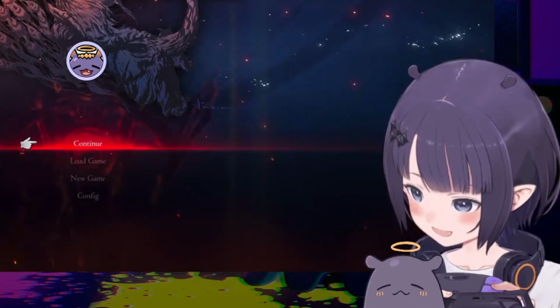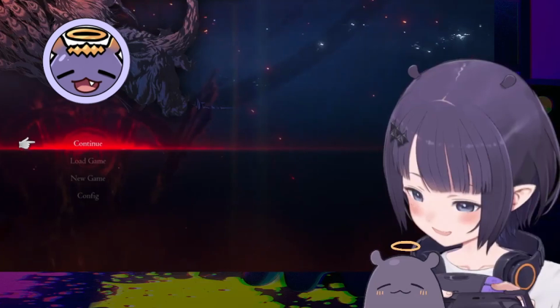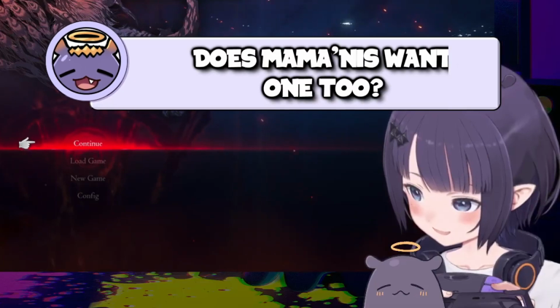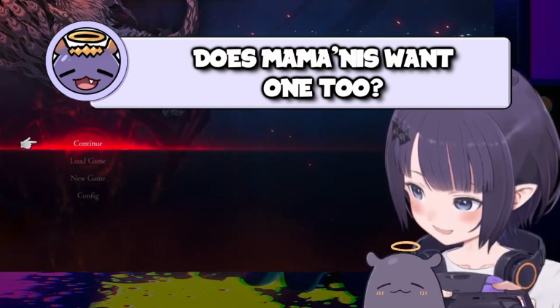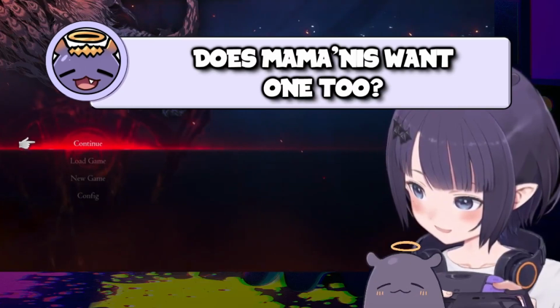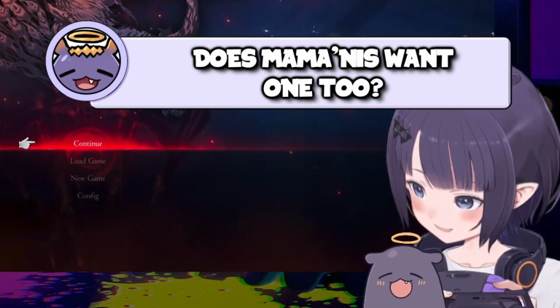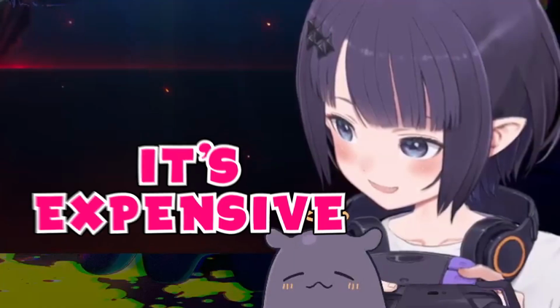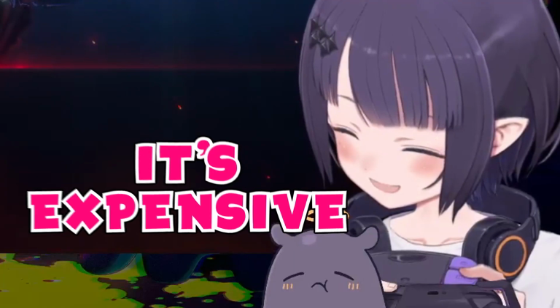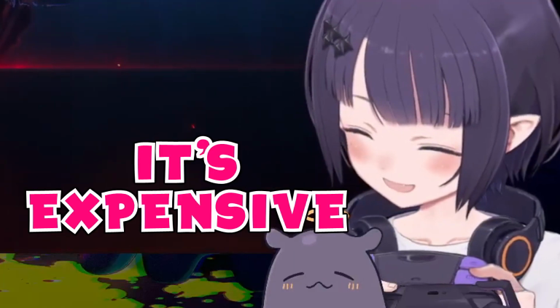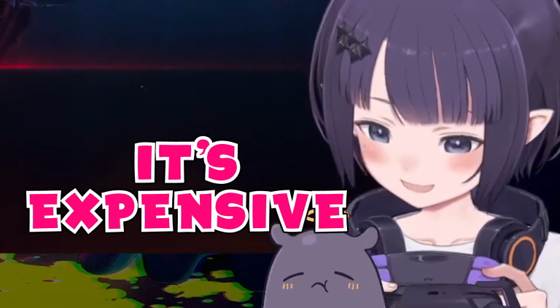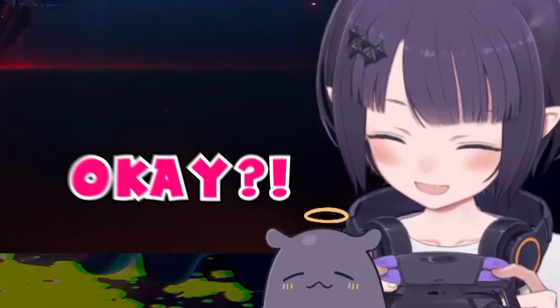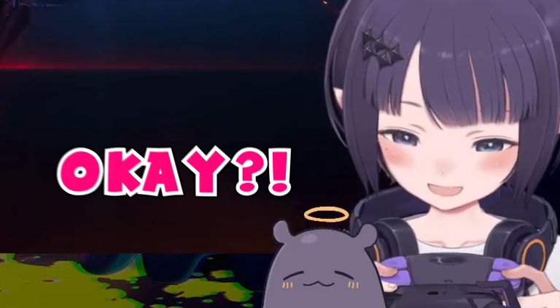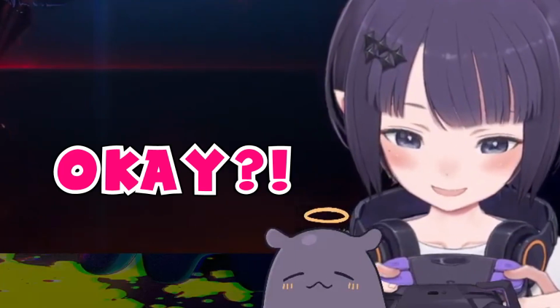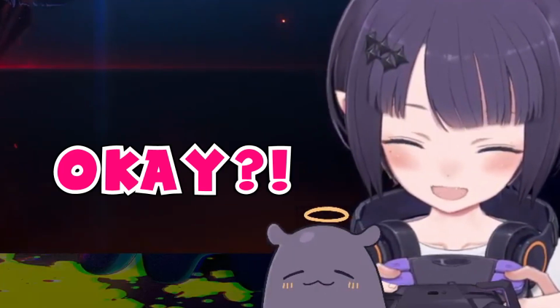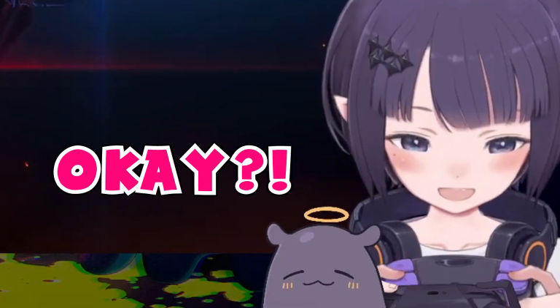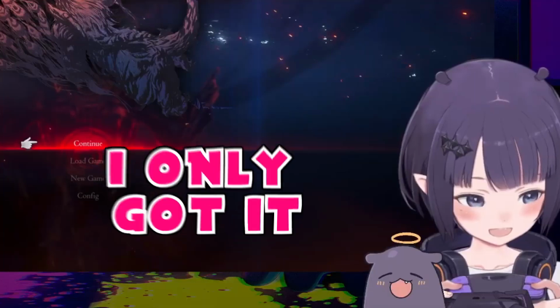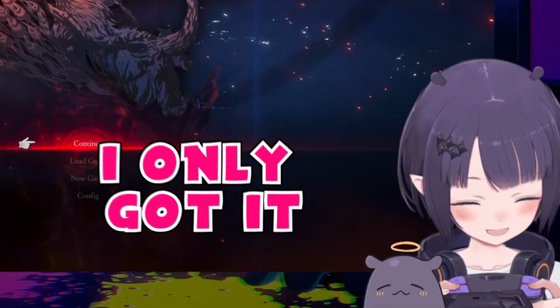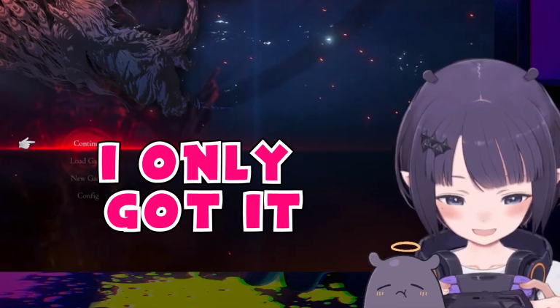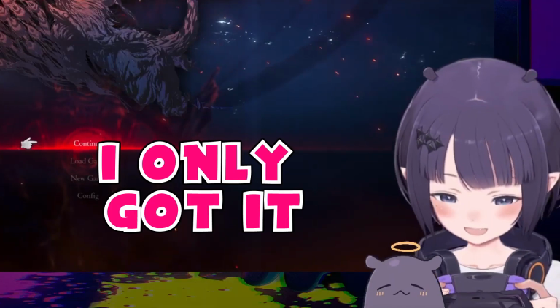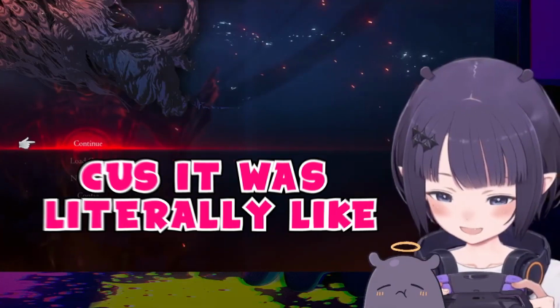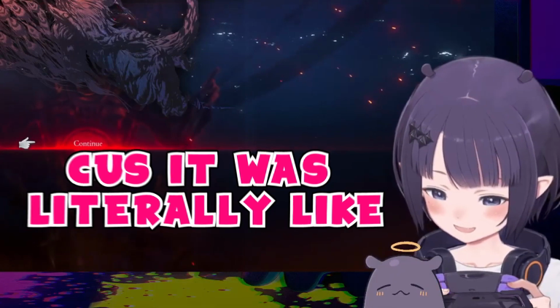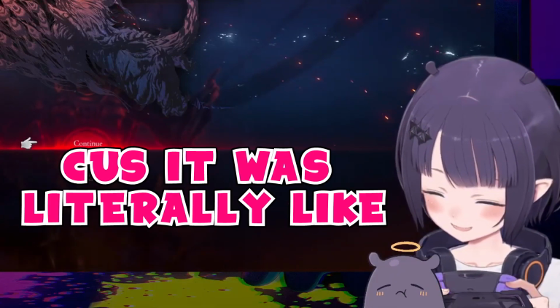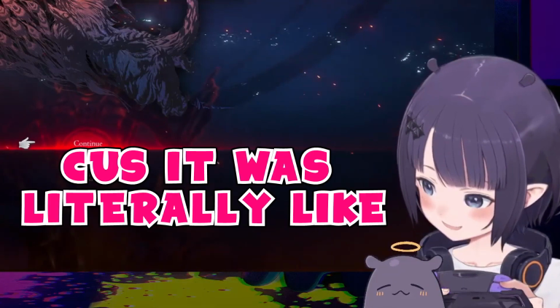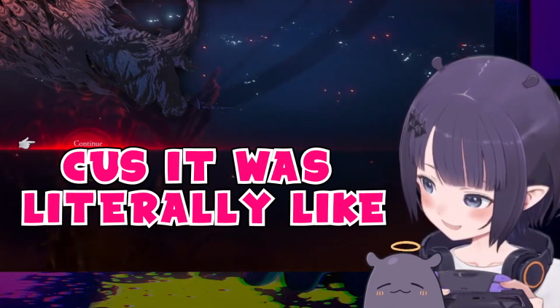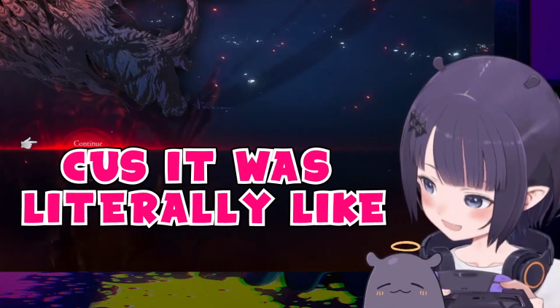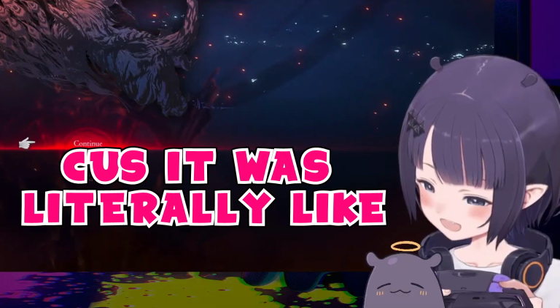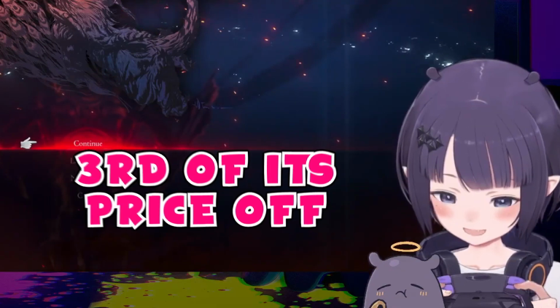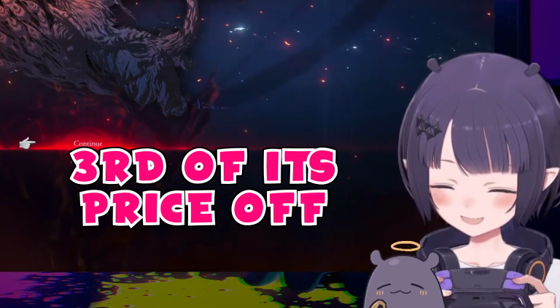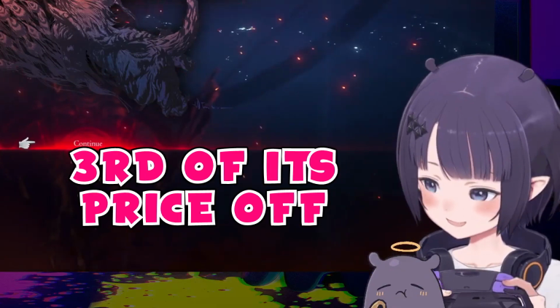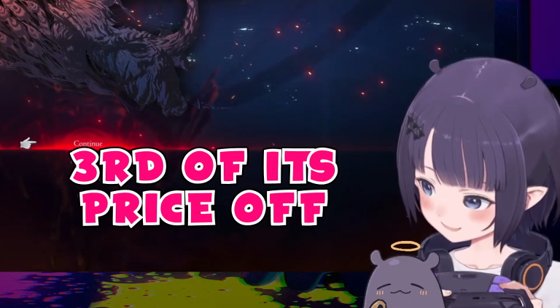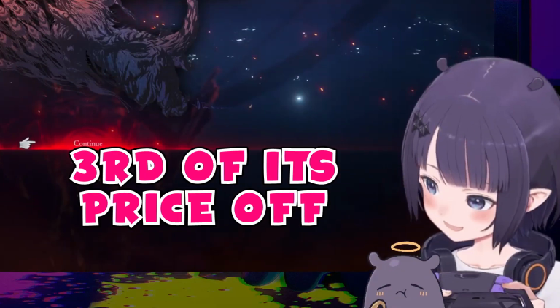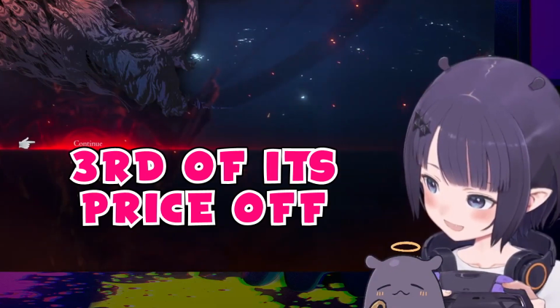This mama needs one. It's expensive, okay? I only got it because it was literally, like, a third of its price off.